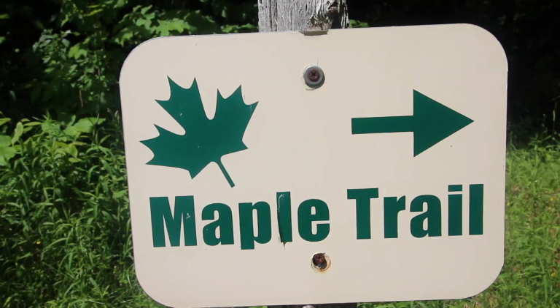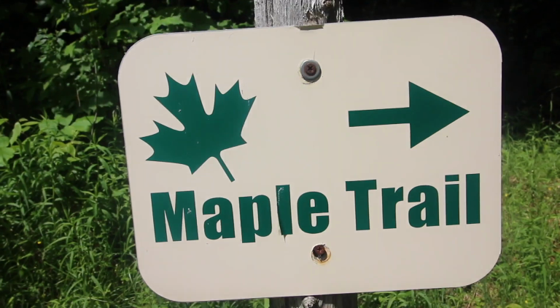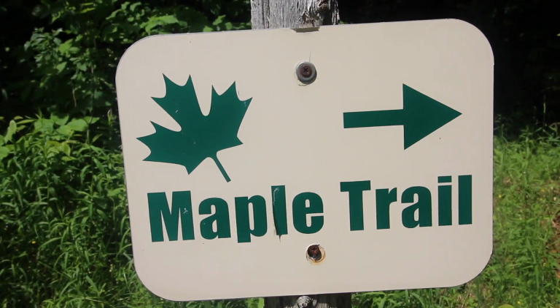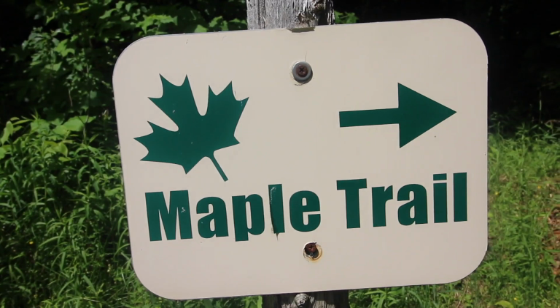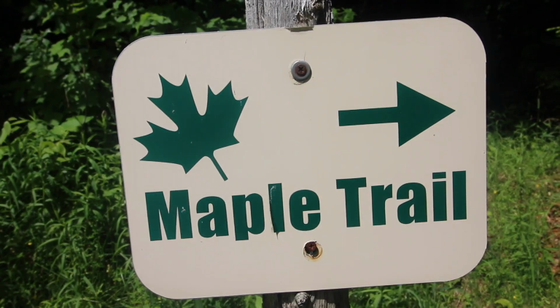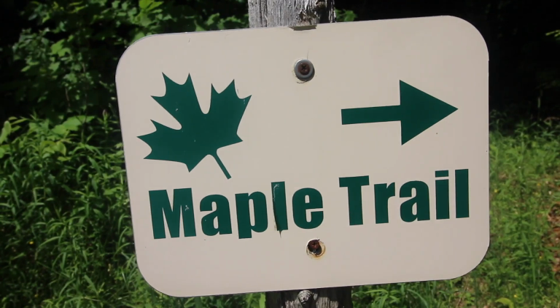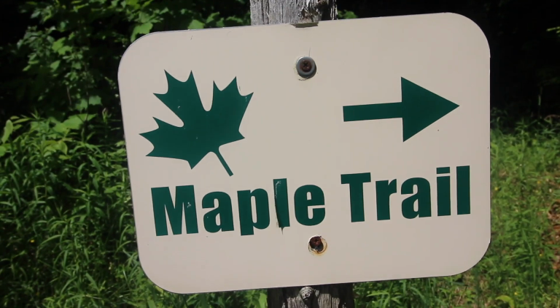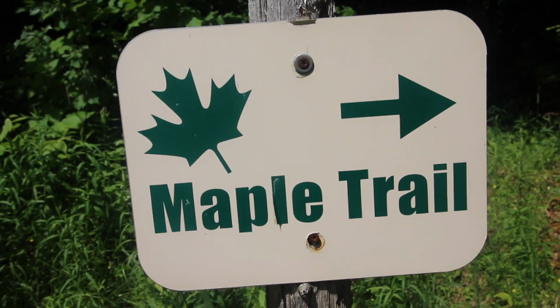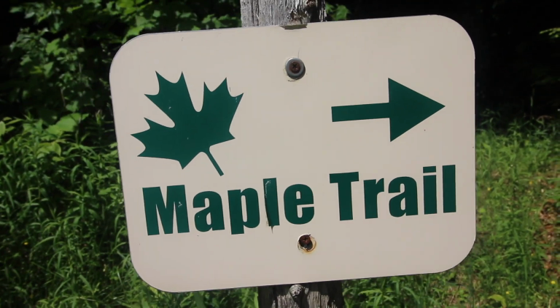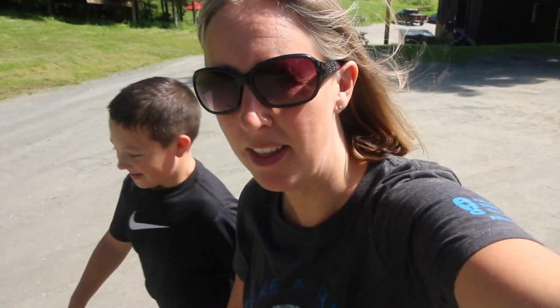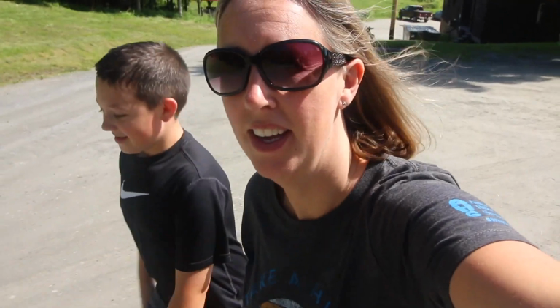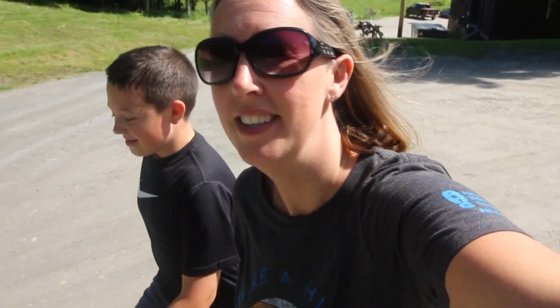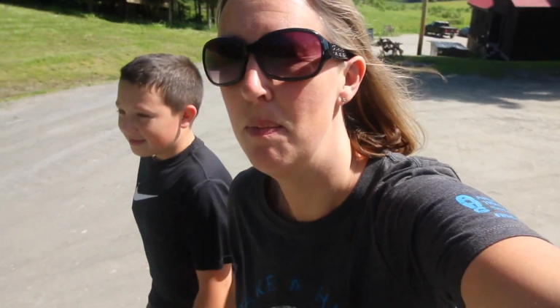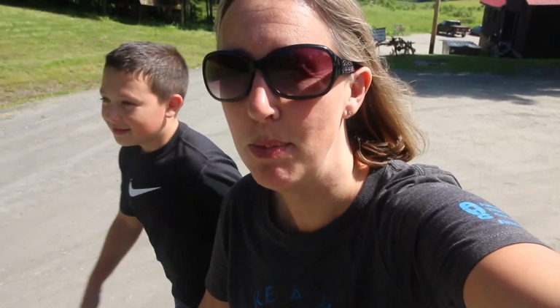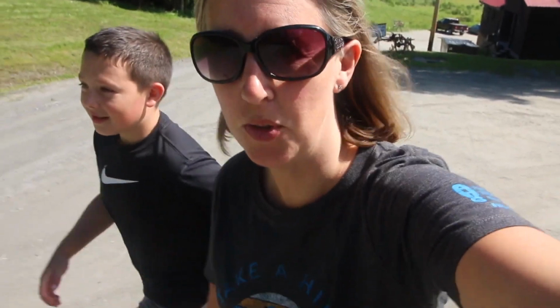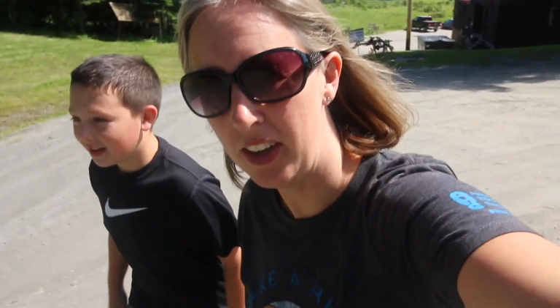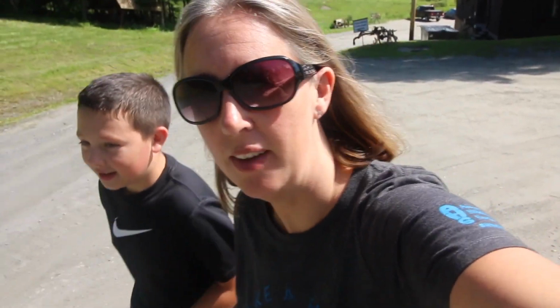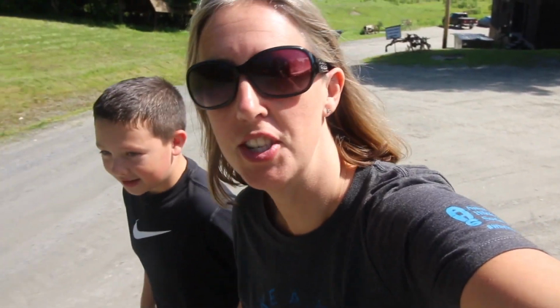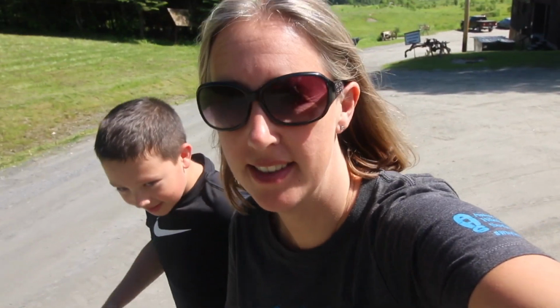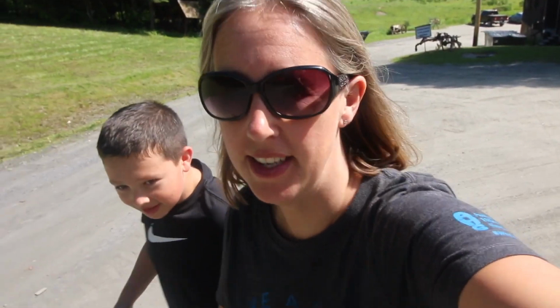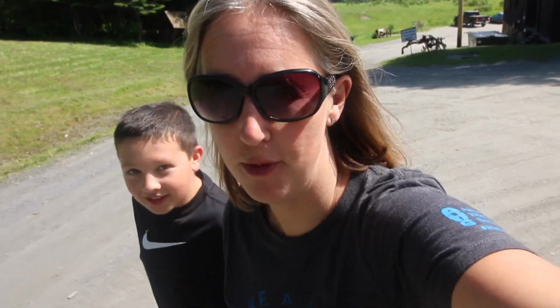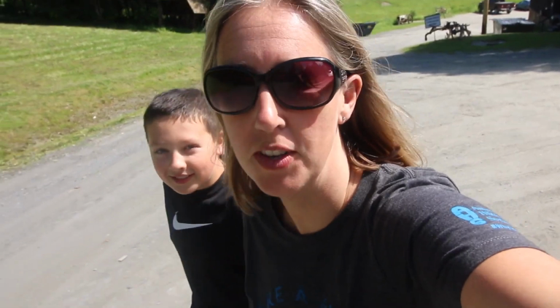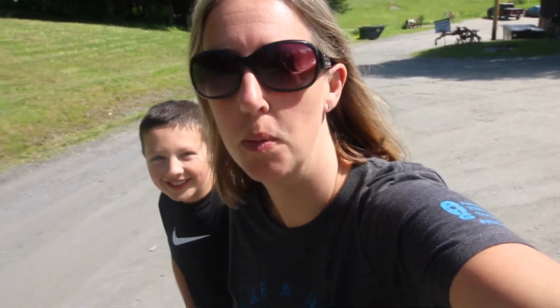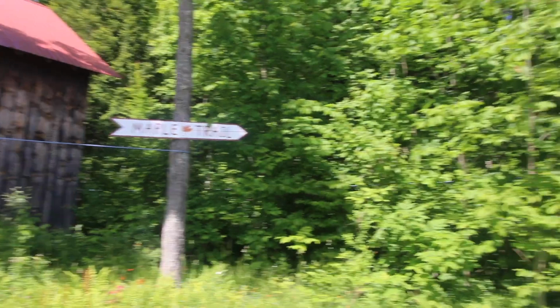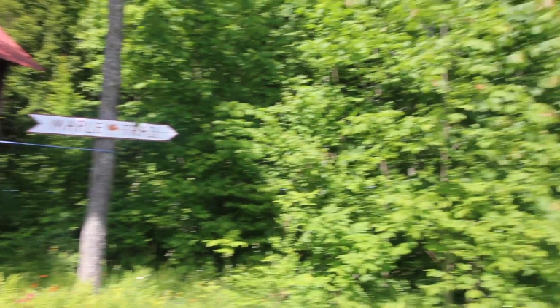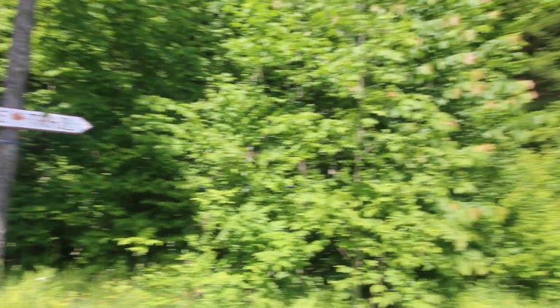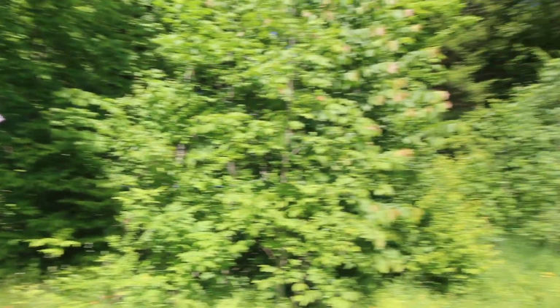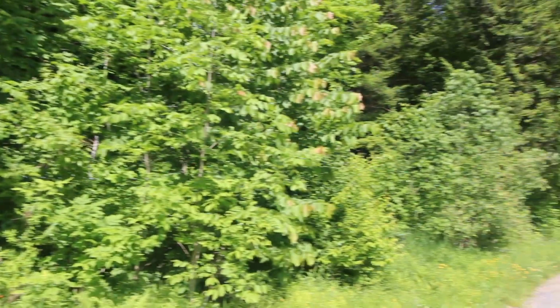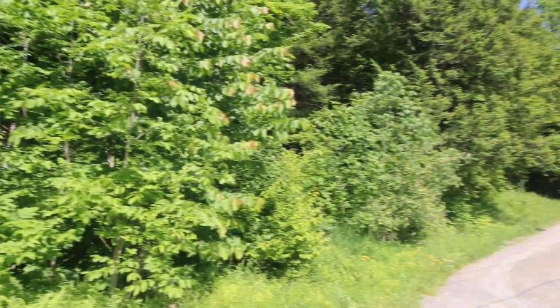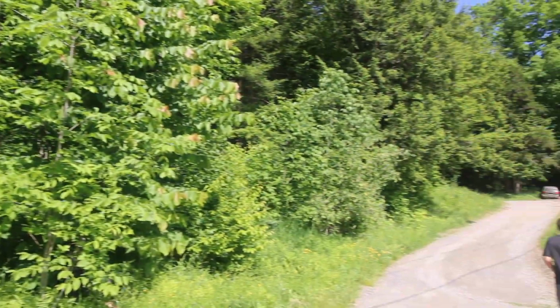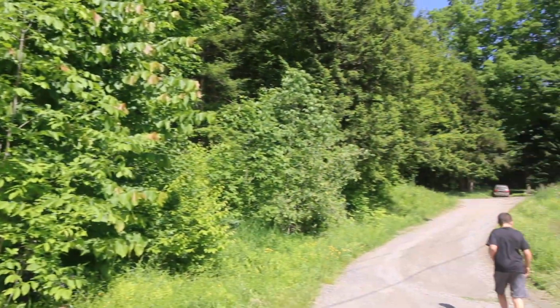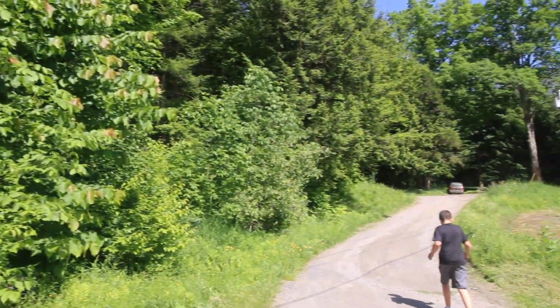Alright, next we're headed up the path to the Maple Trail, which takes us into the forest where we can see where they tap the trees here on Morse Farm.